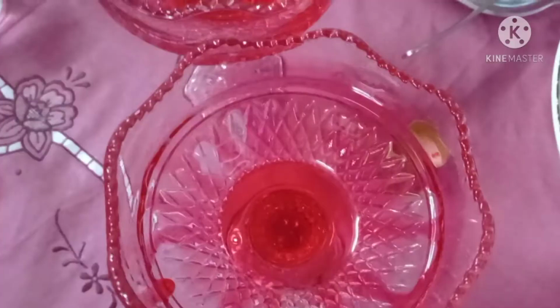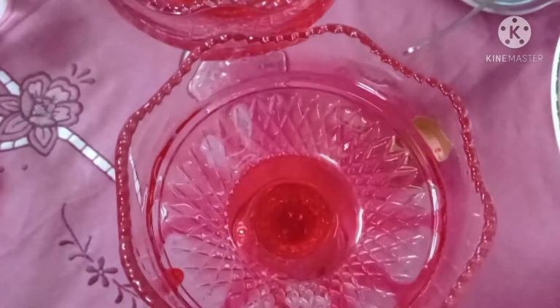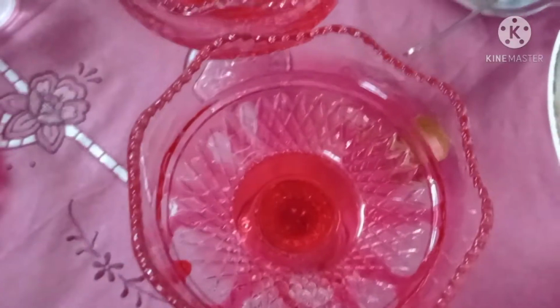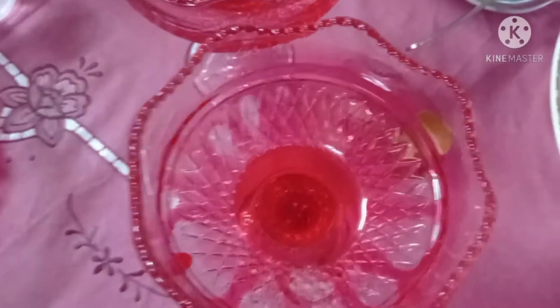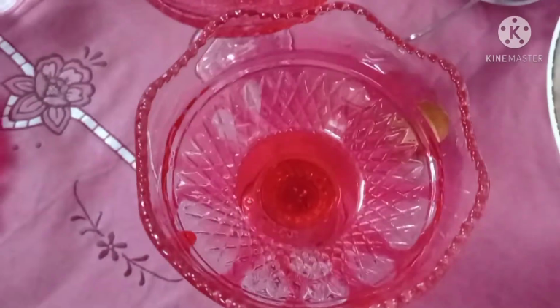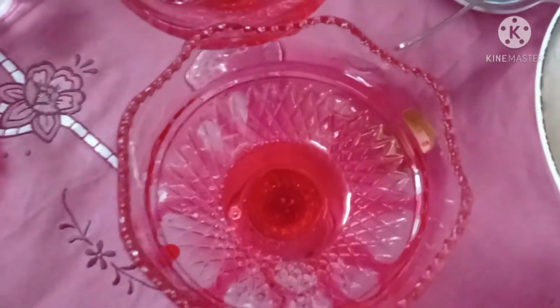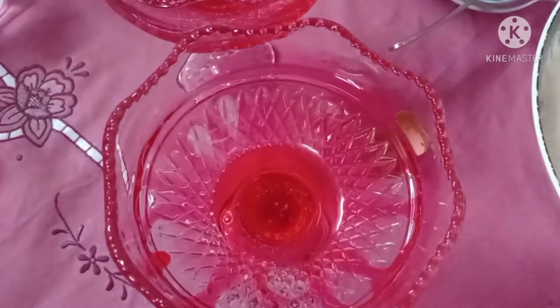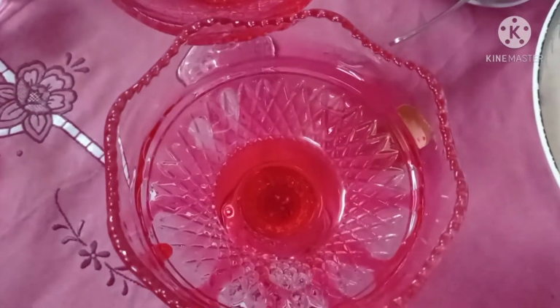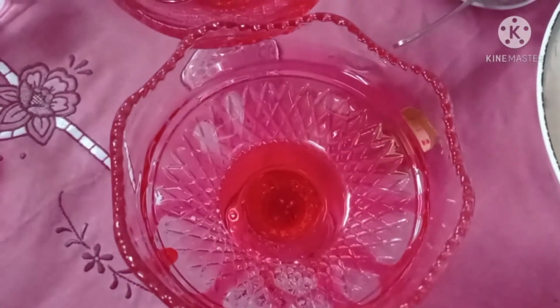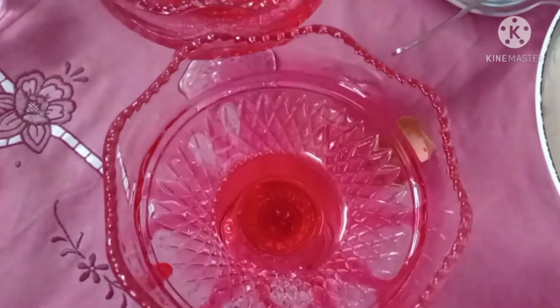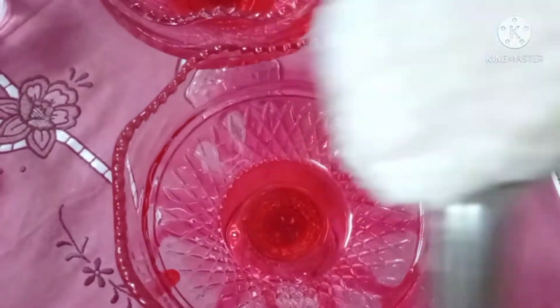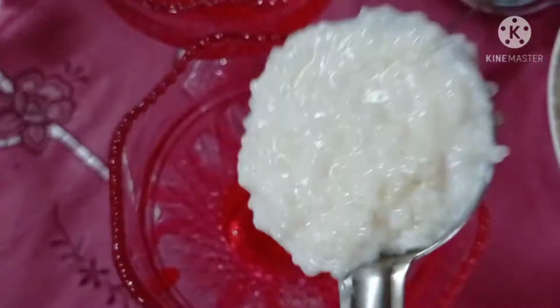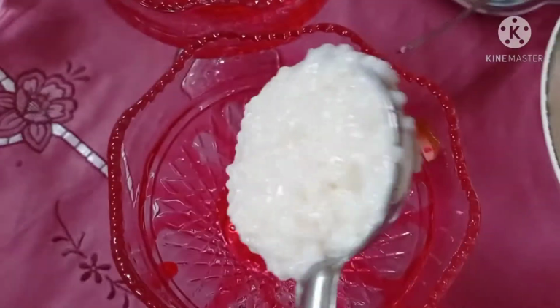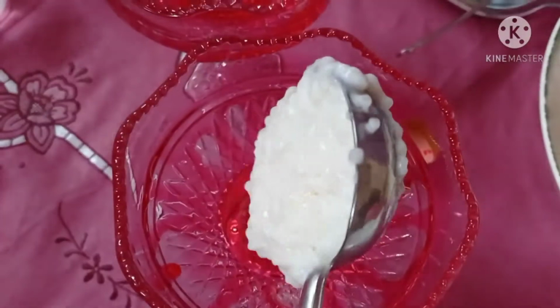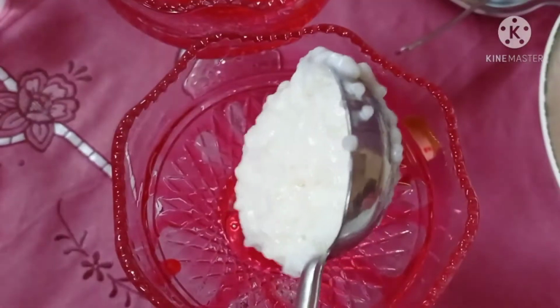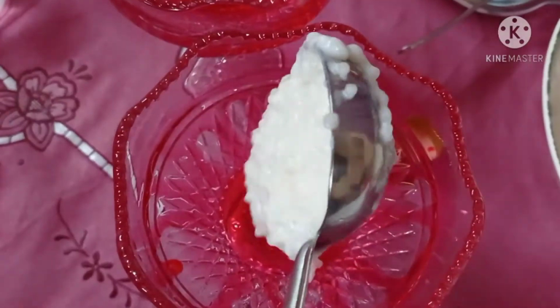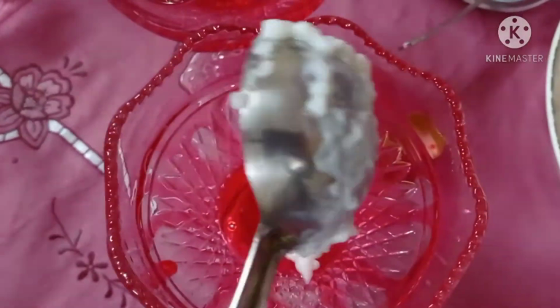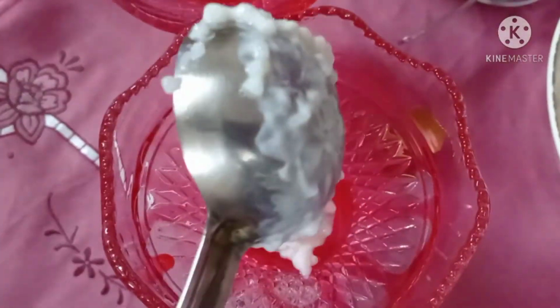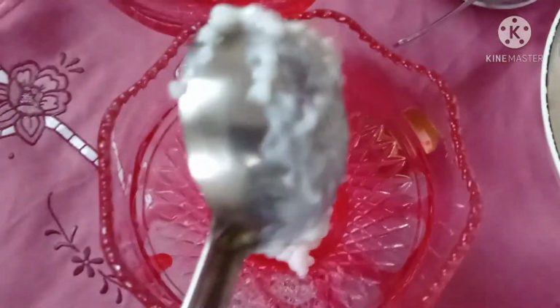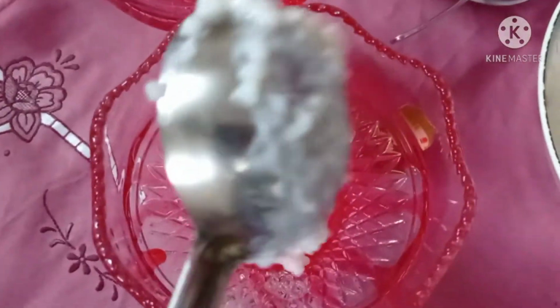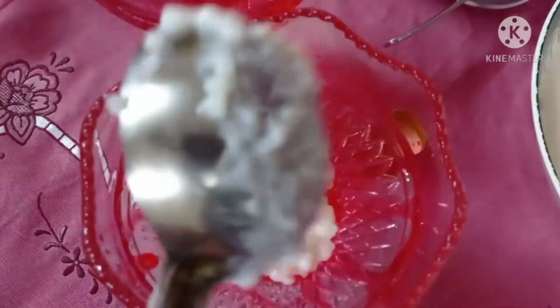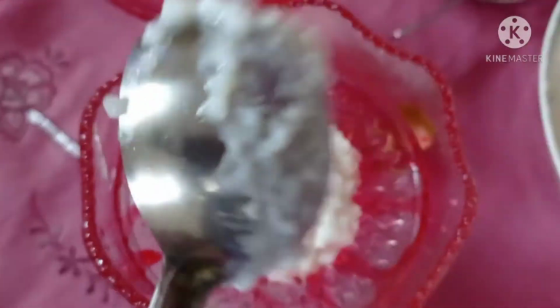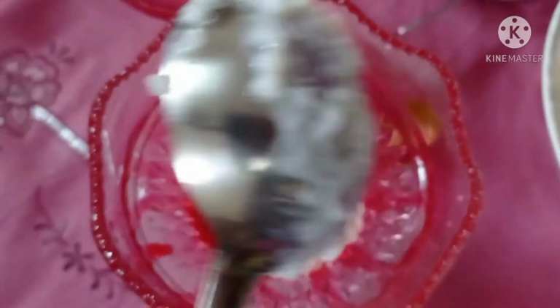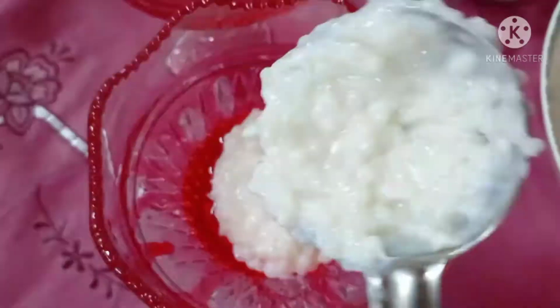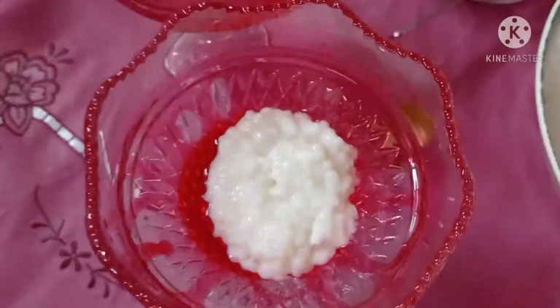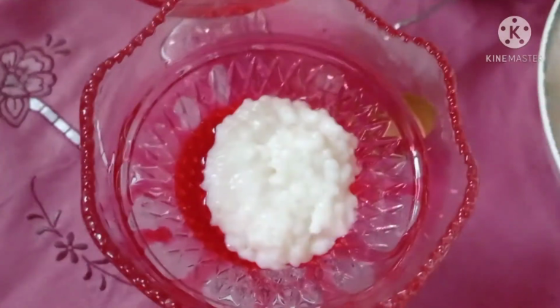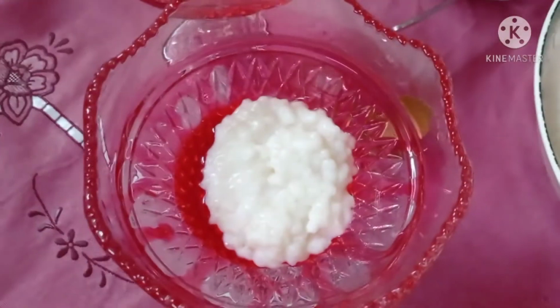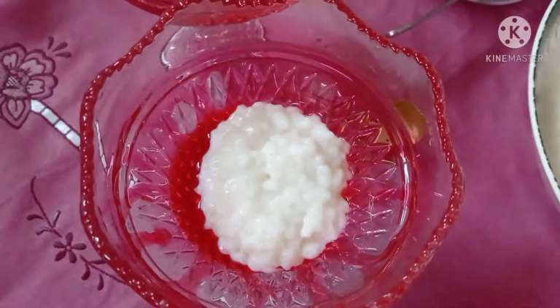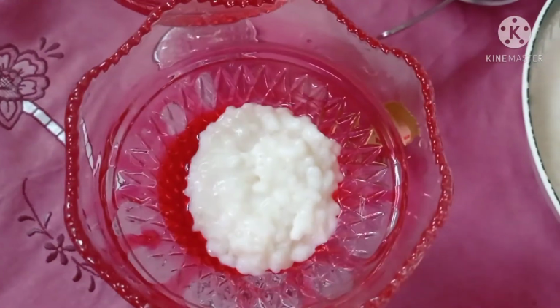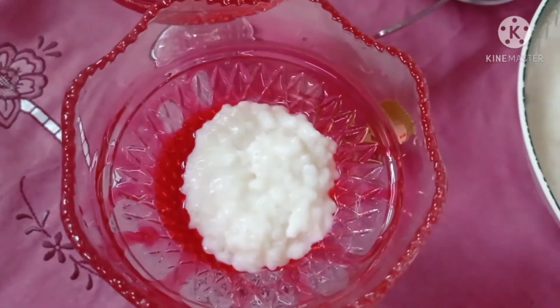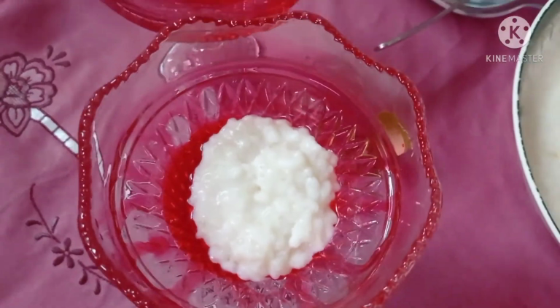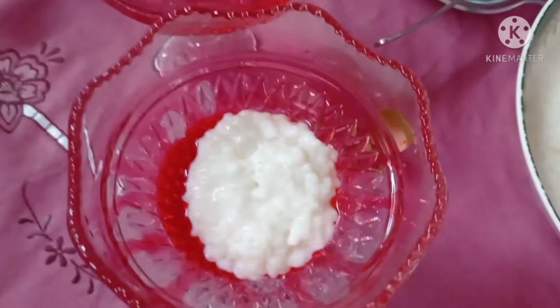Here you can see we have decorated the glass with rose syrup, and now we are going to put sabja seeds.